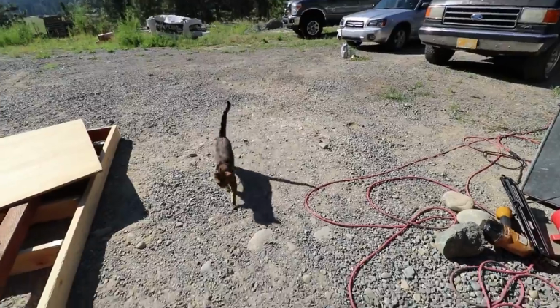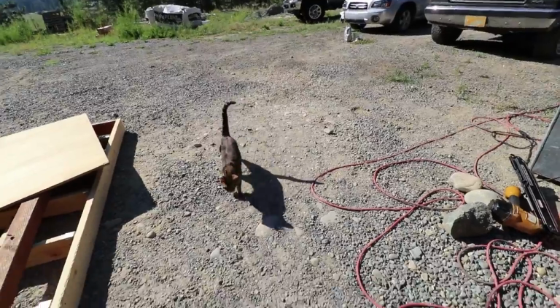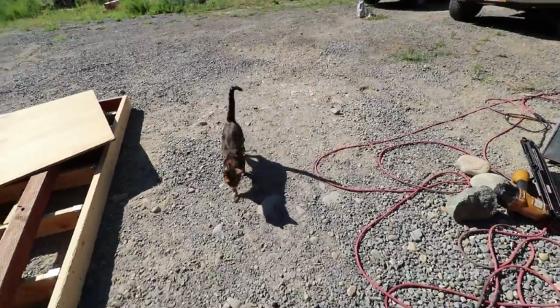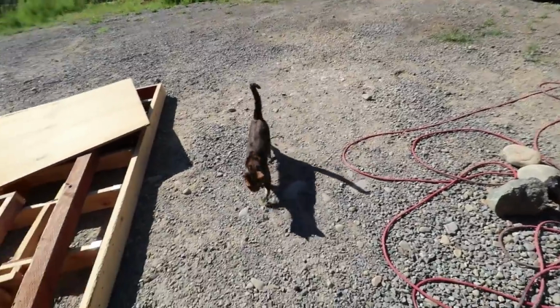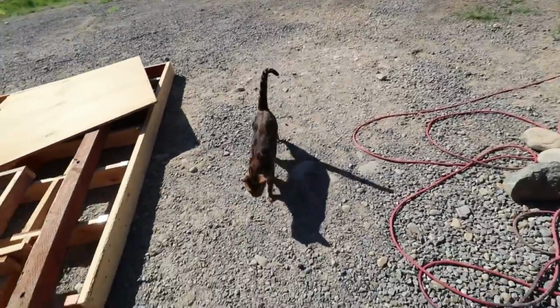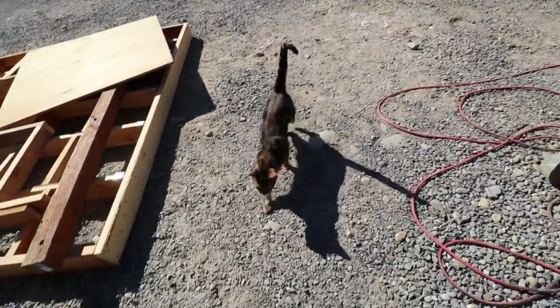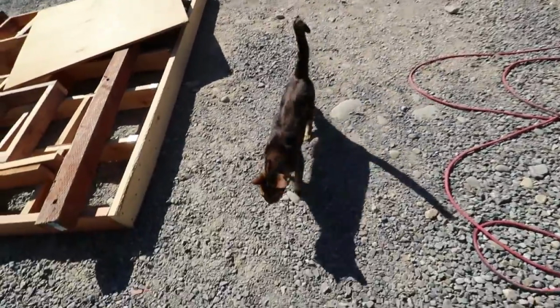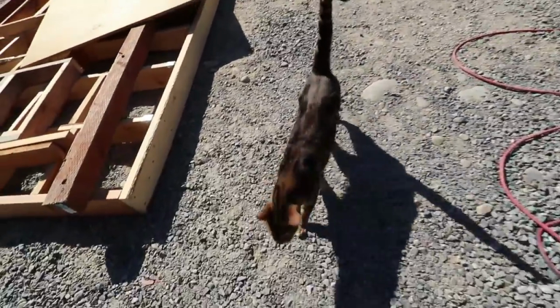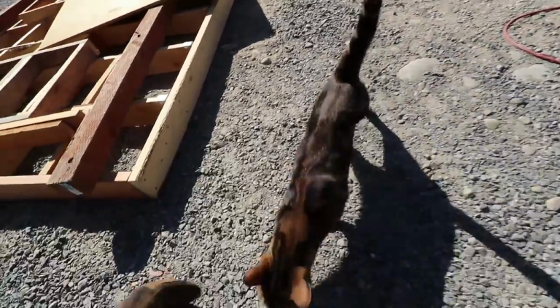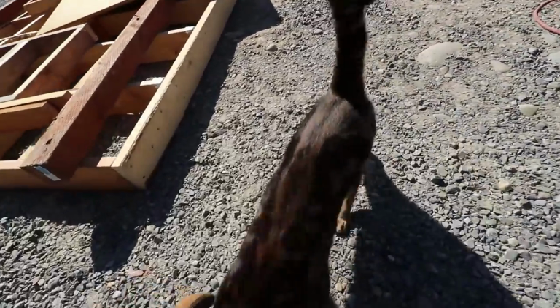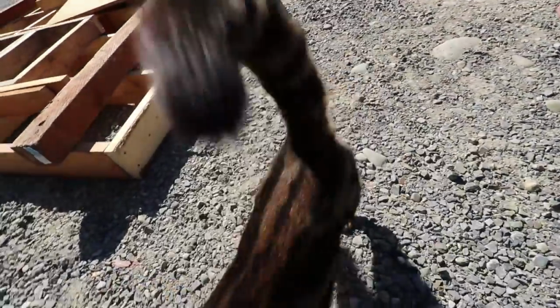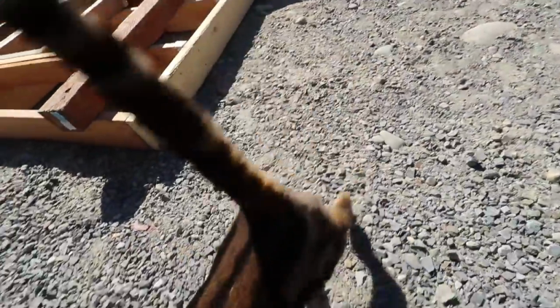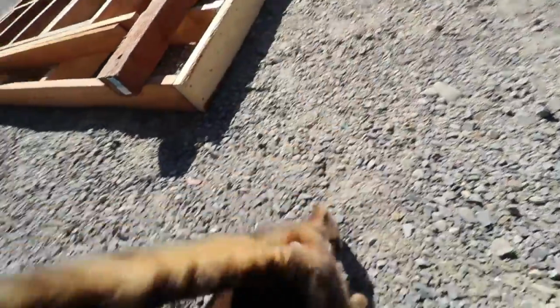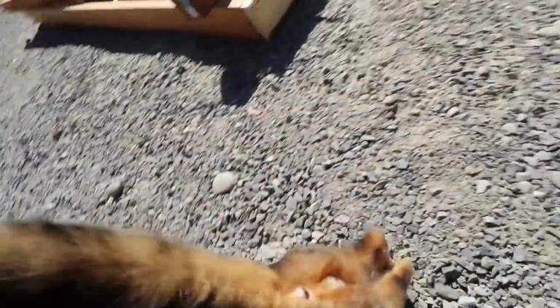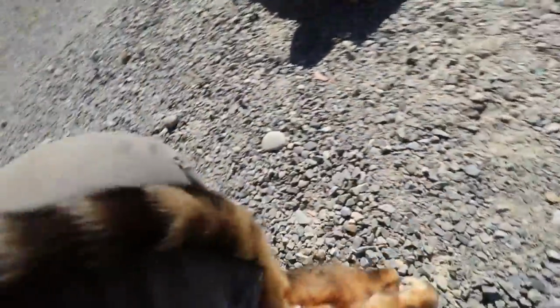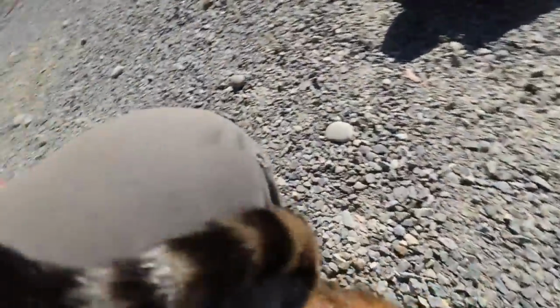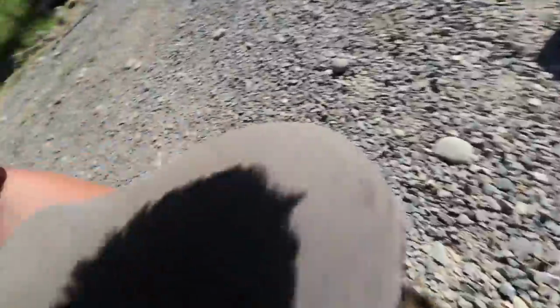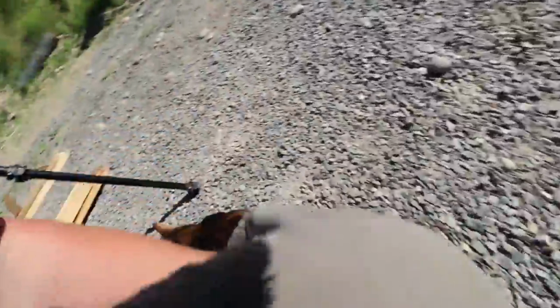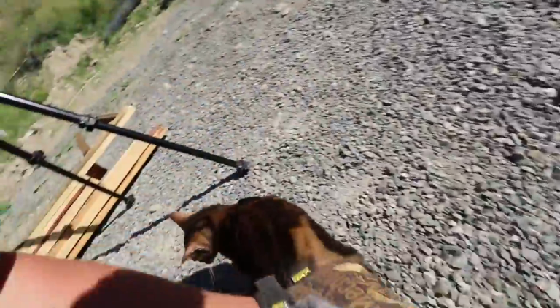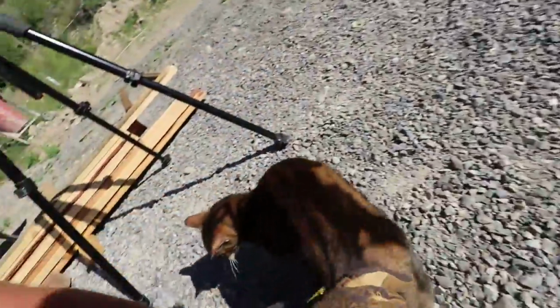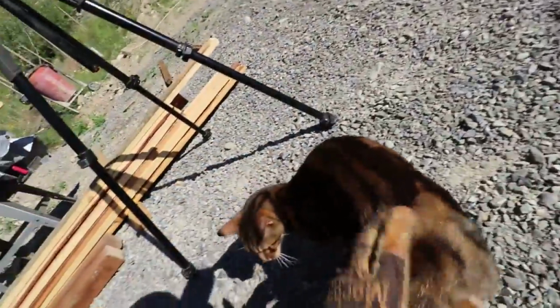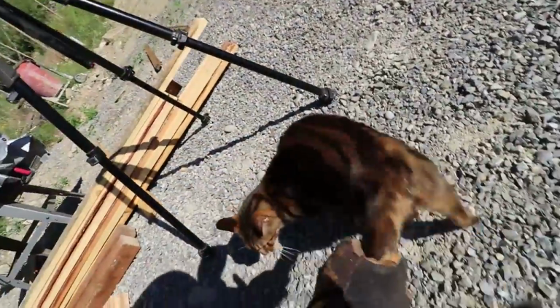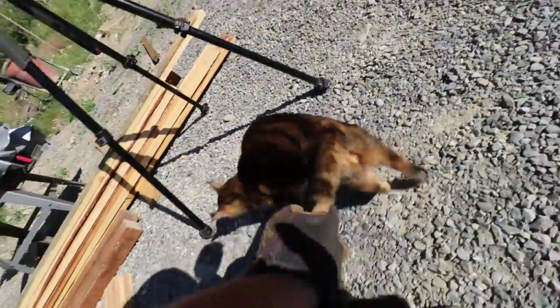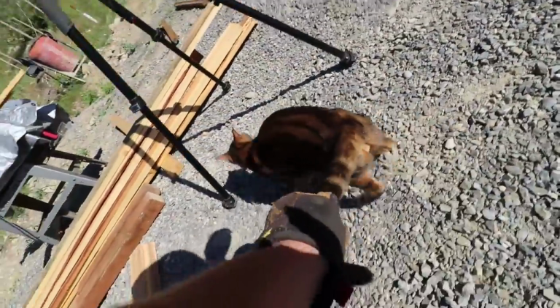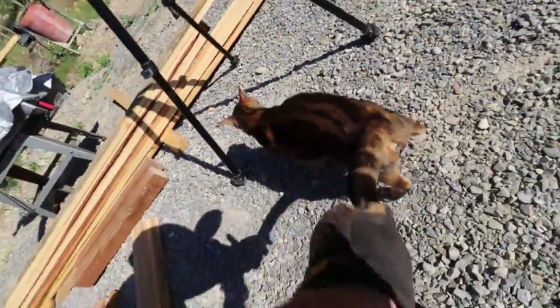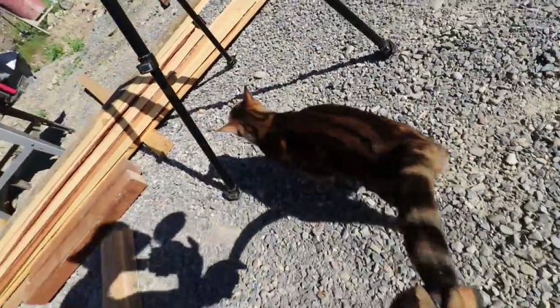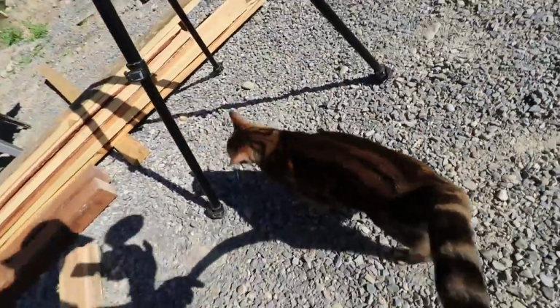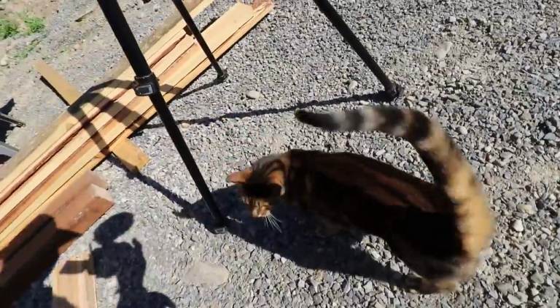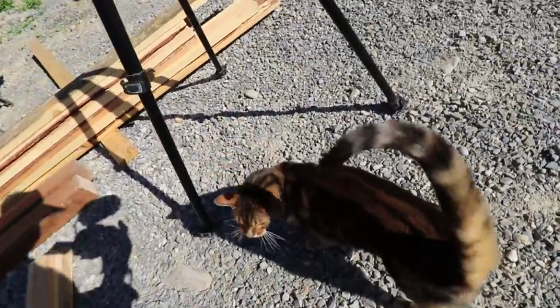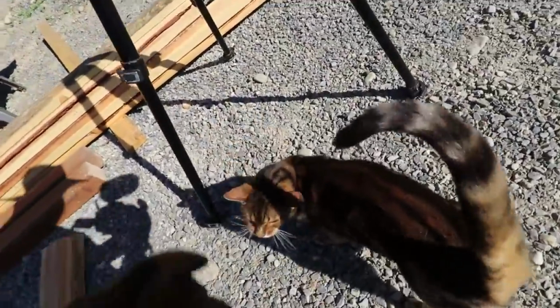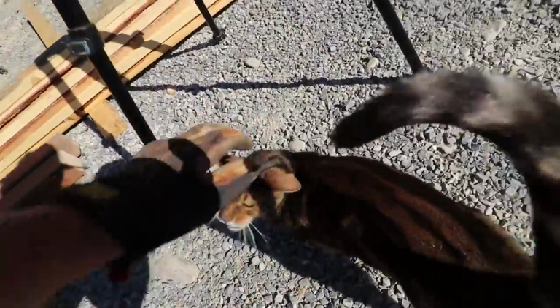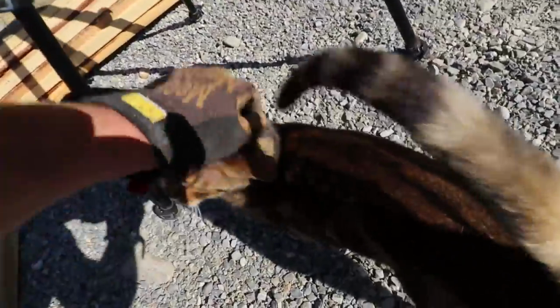Are you a construction kitty again today? Don't get to see you very much.